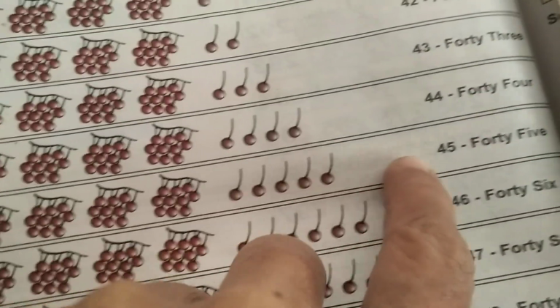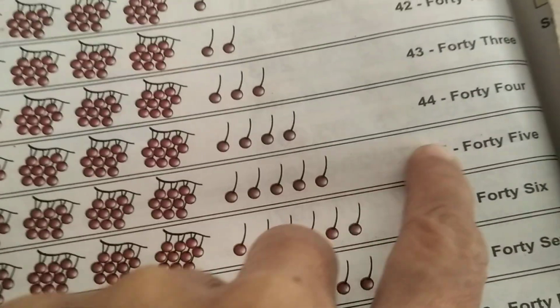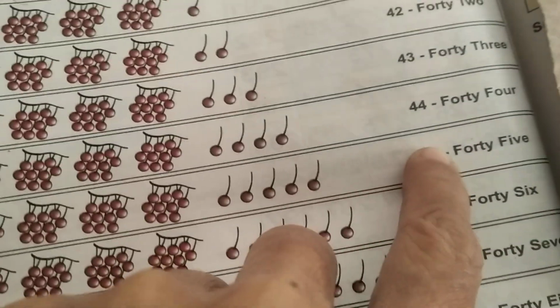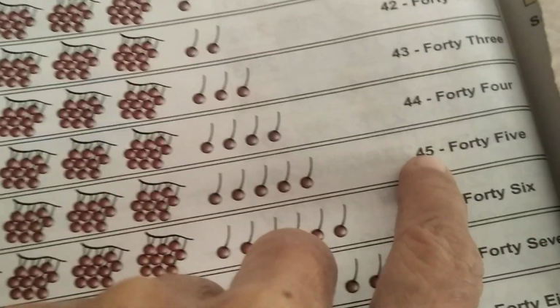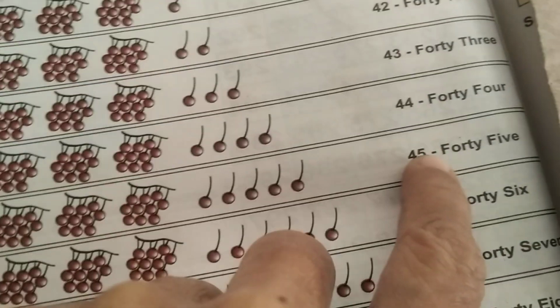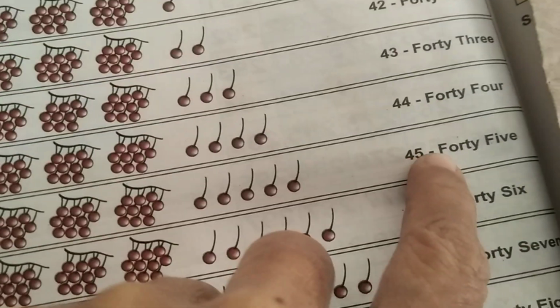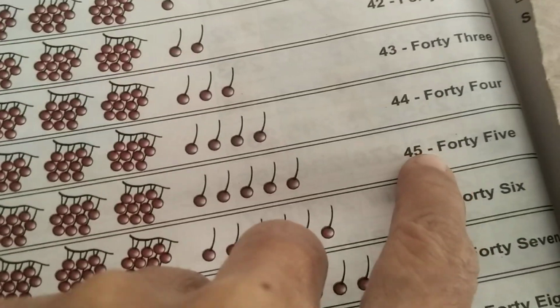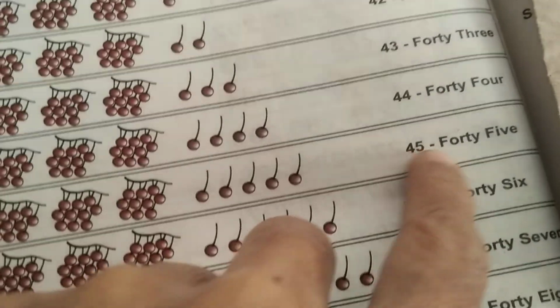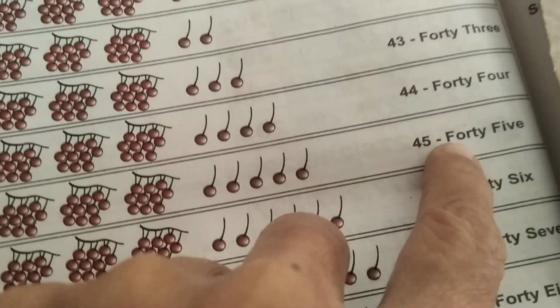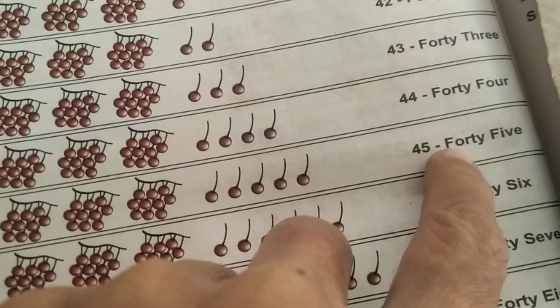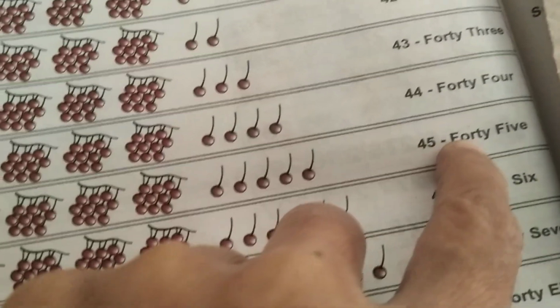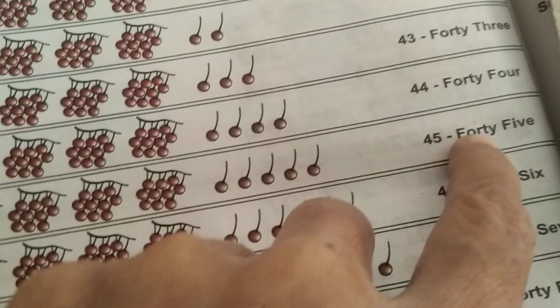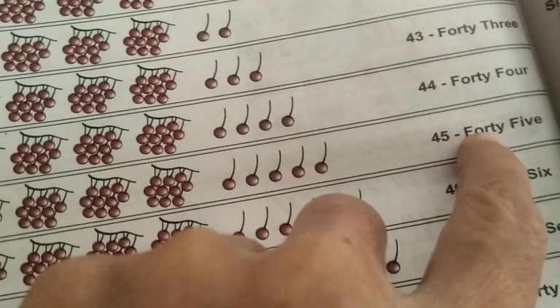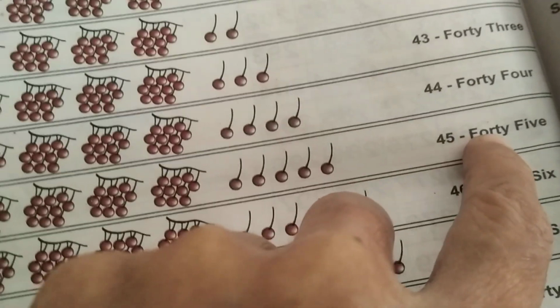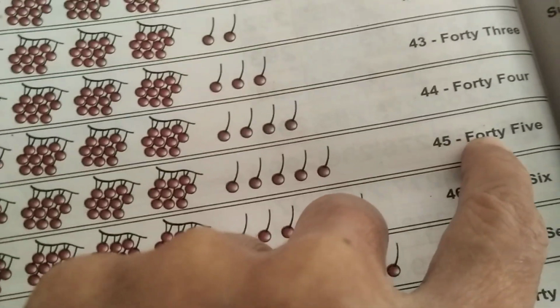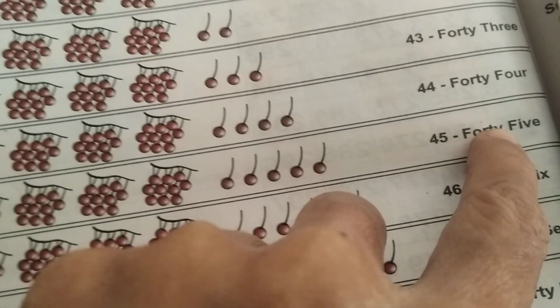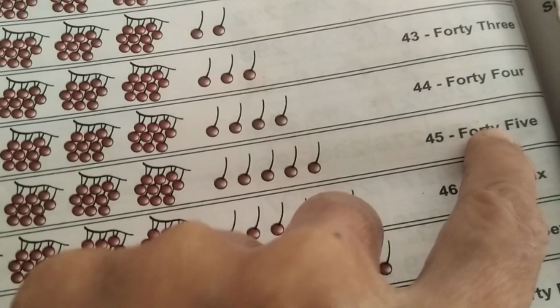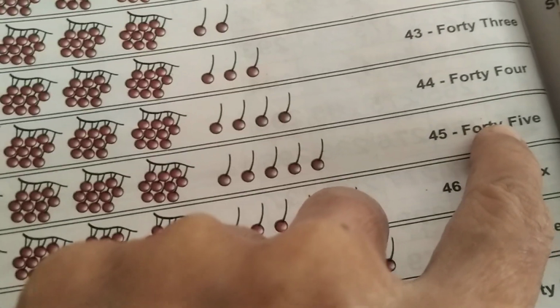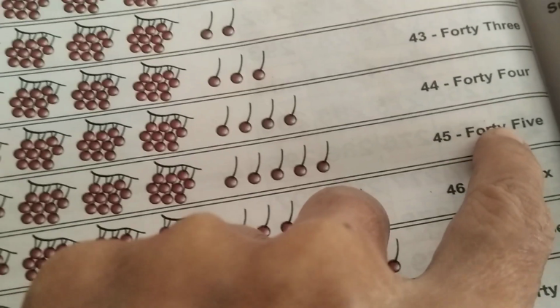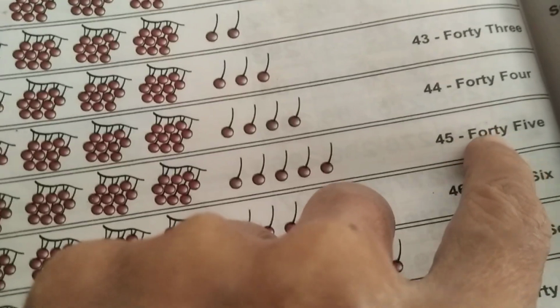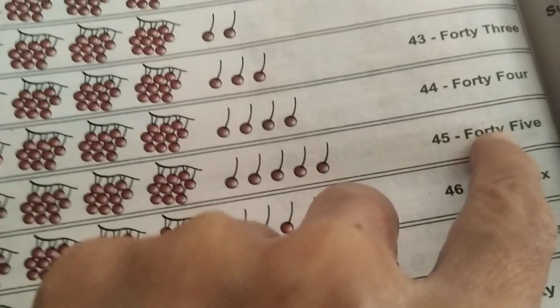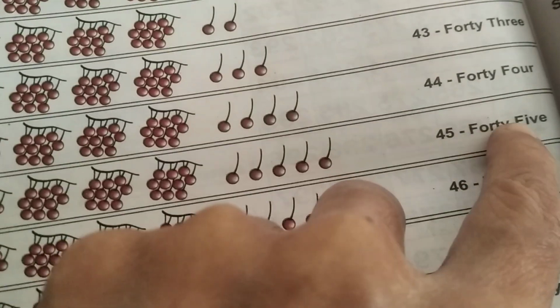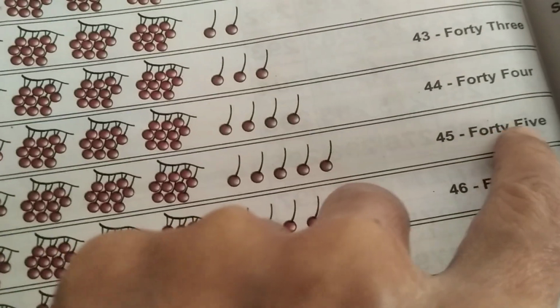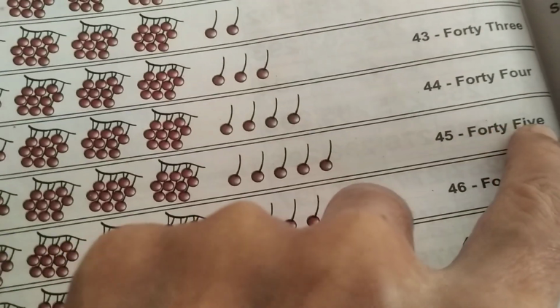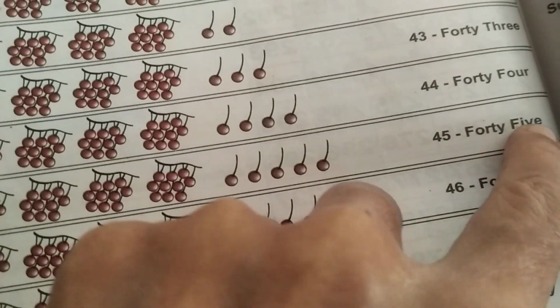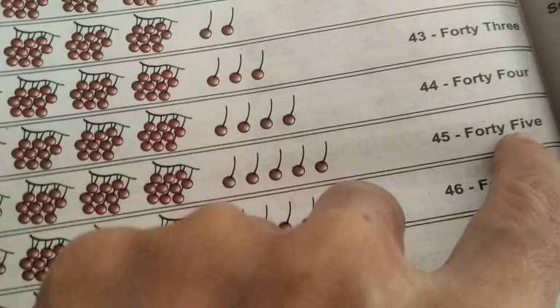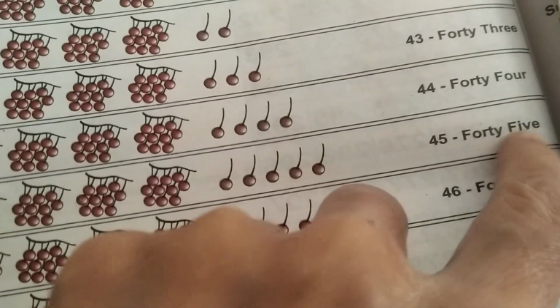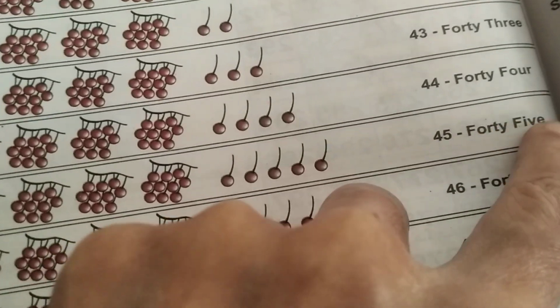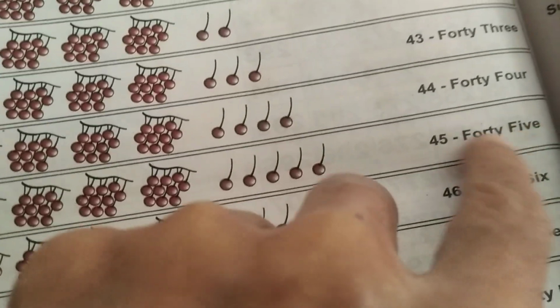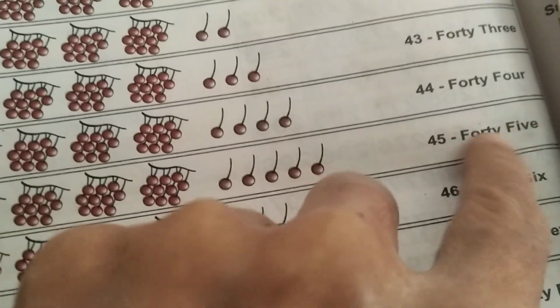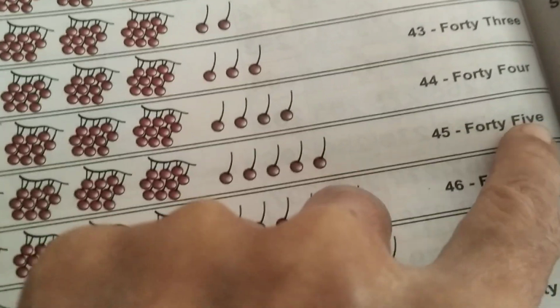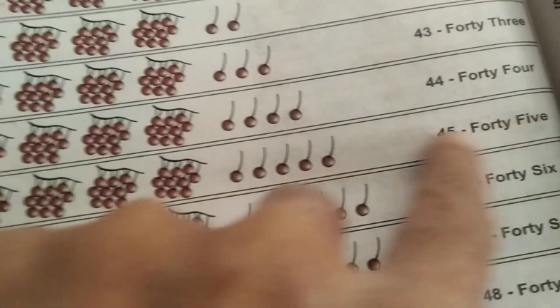Okay. 4, 5 — 45. F, O, R, T, Y — 40. F, I, V, E — 5. 45.